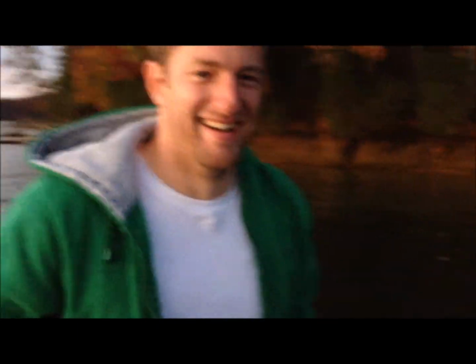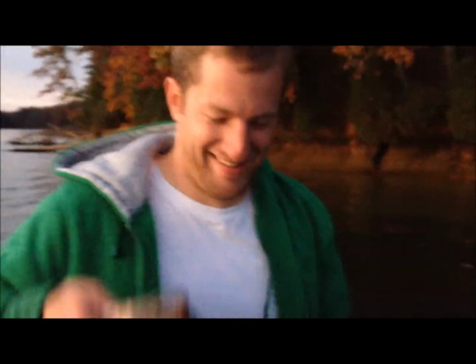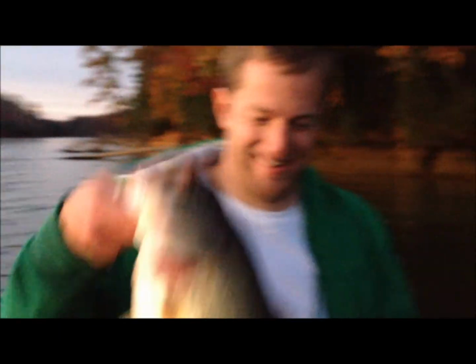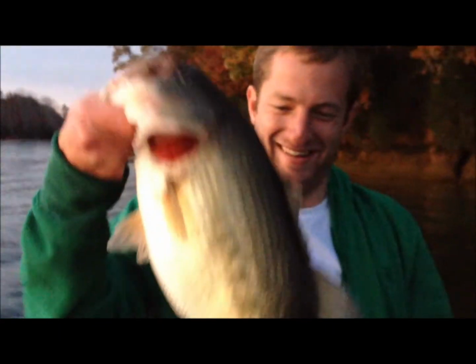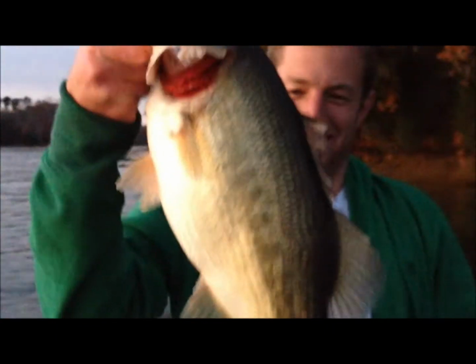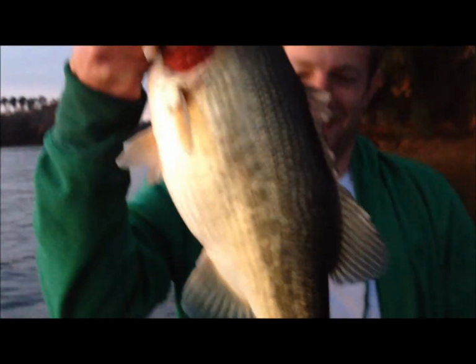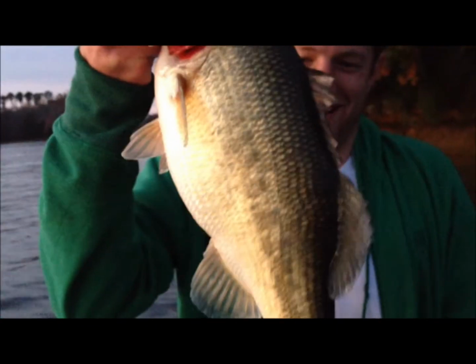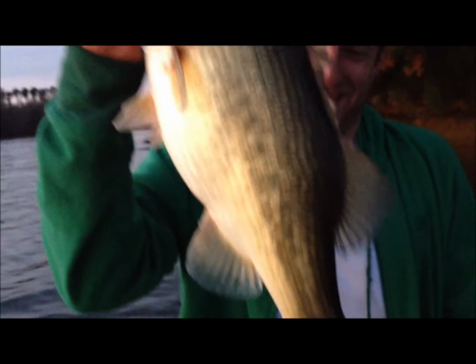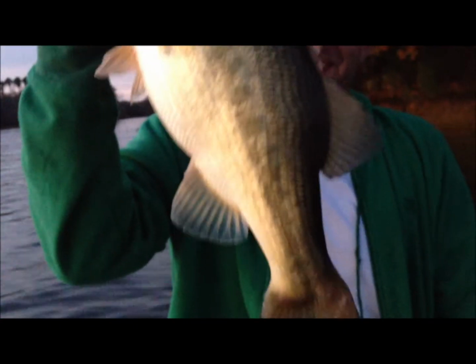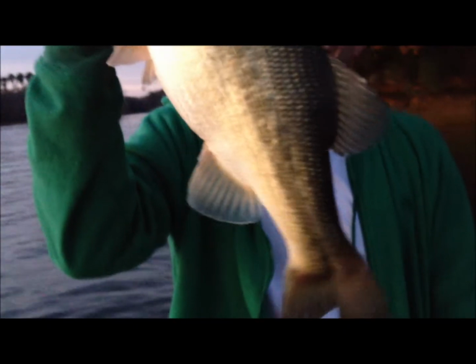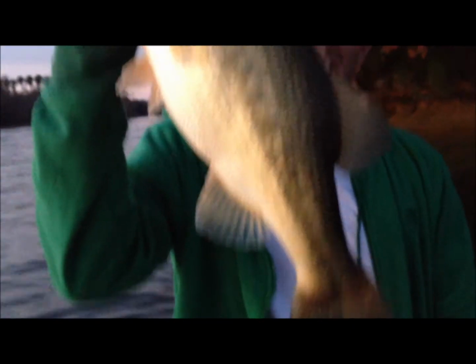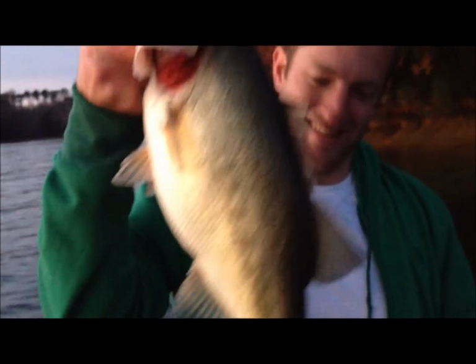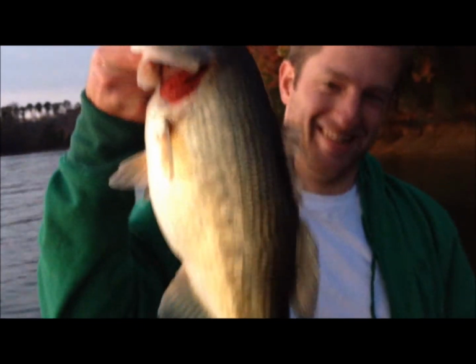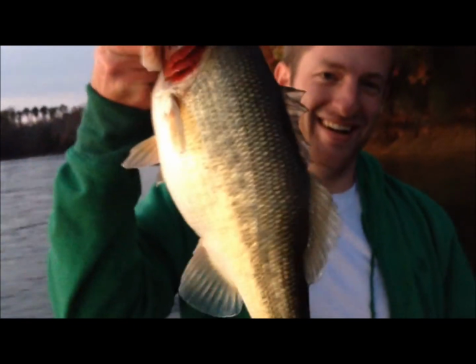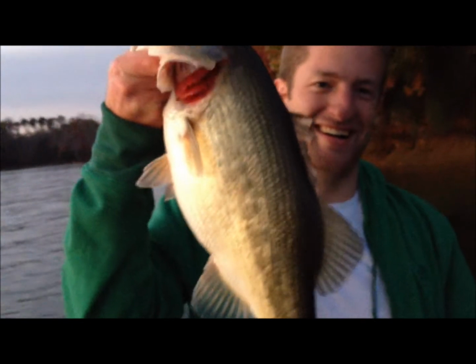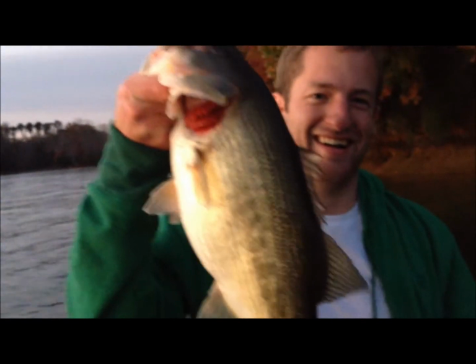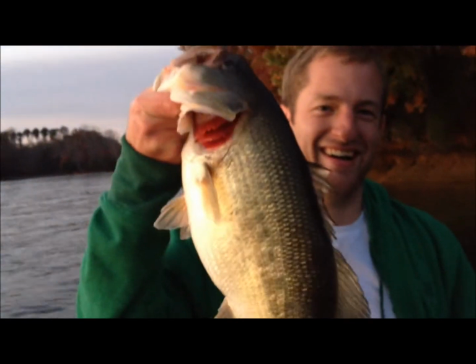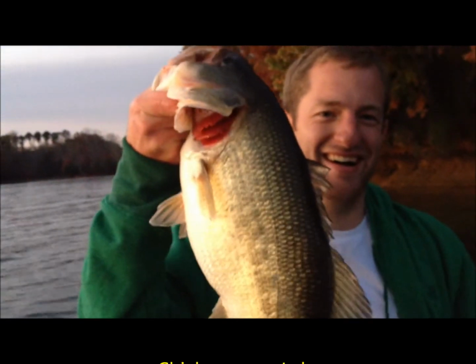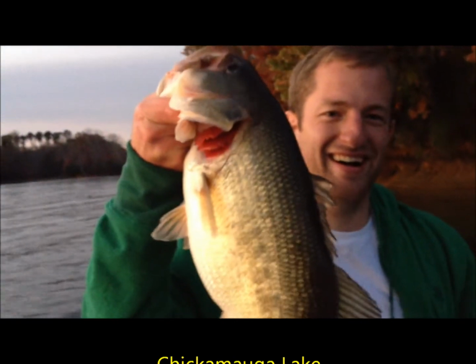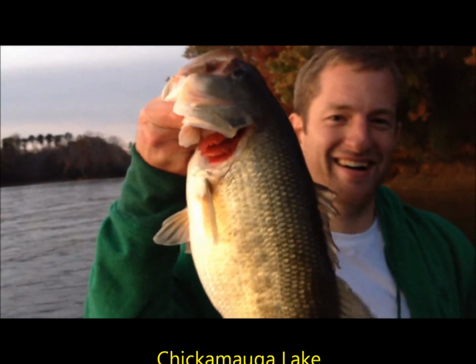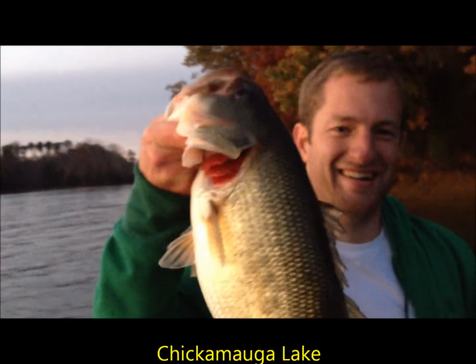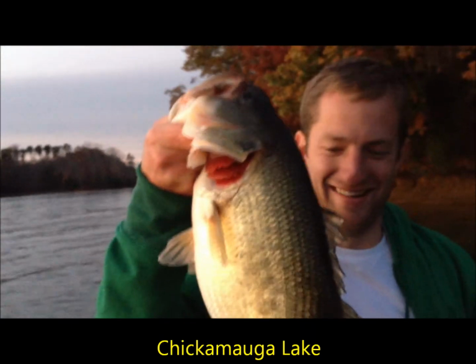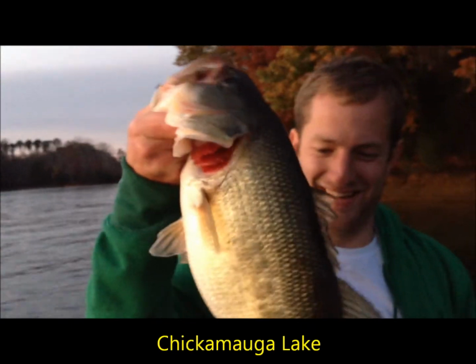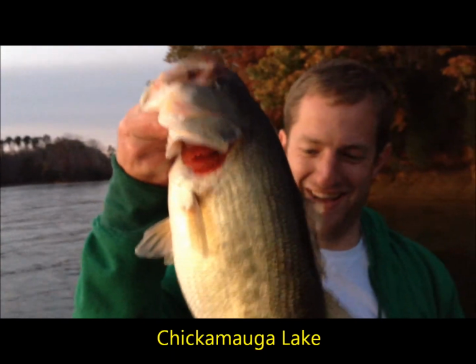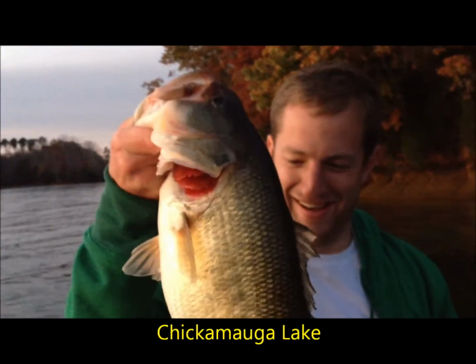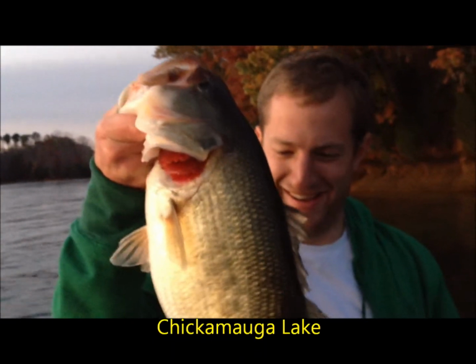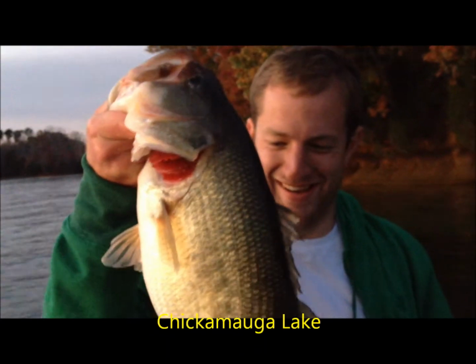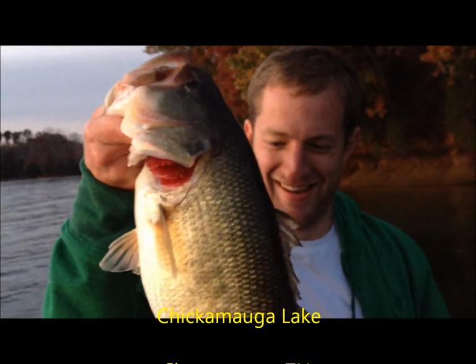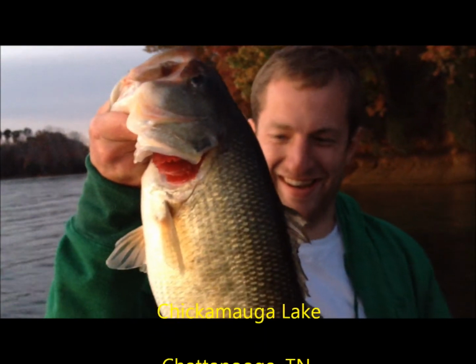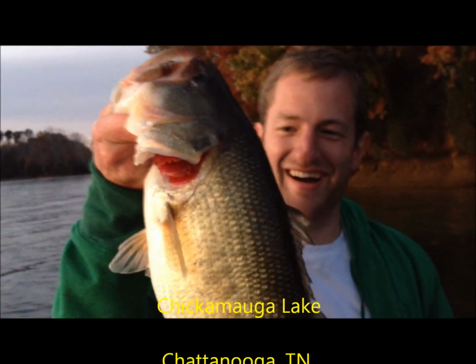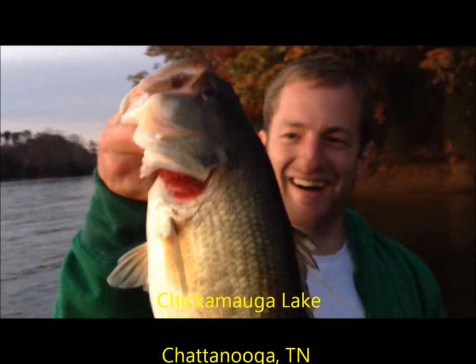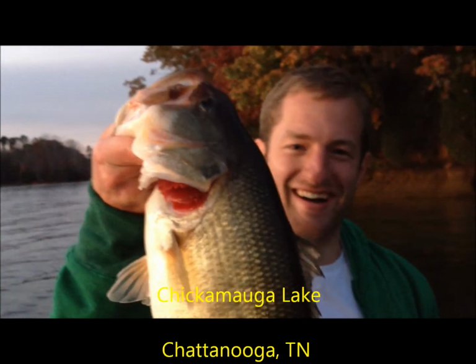Carolina rig is working with the live shad. That's awesome.